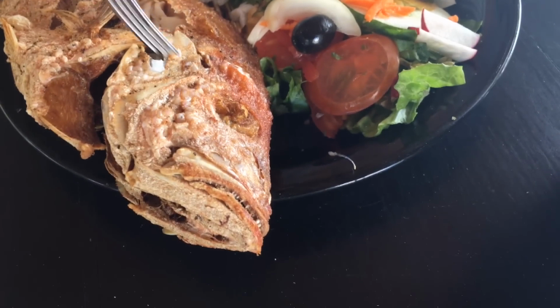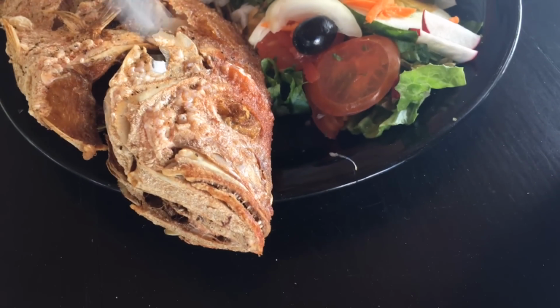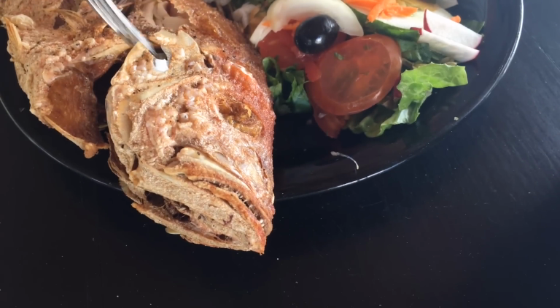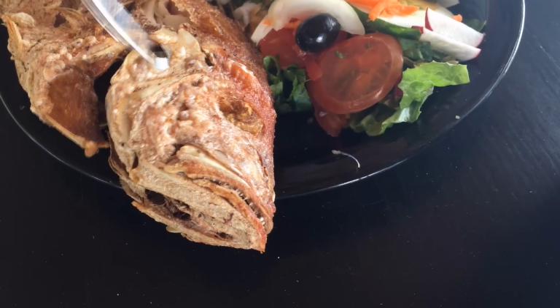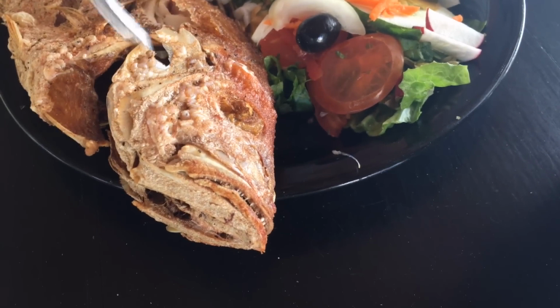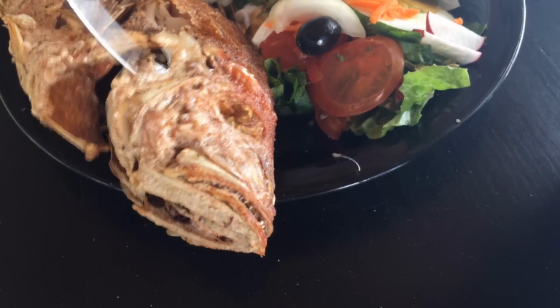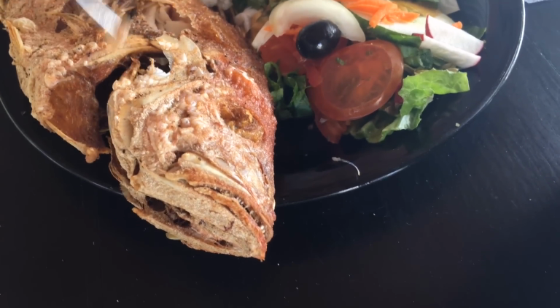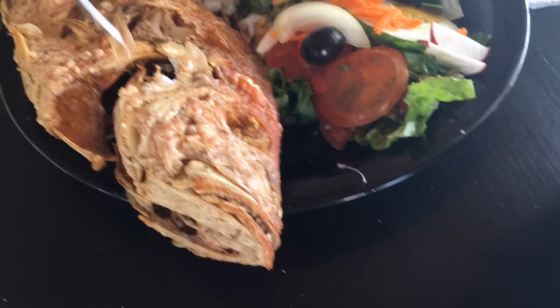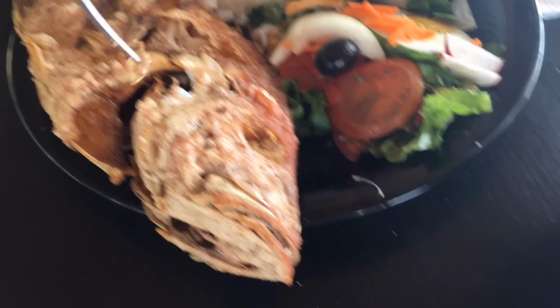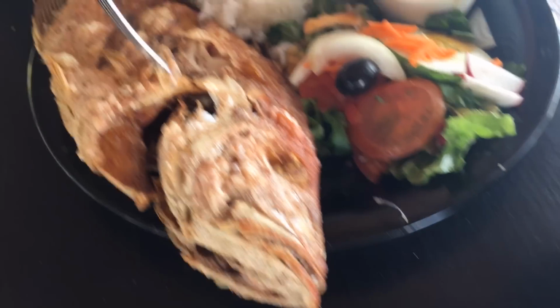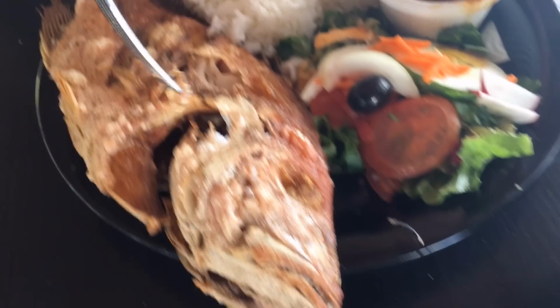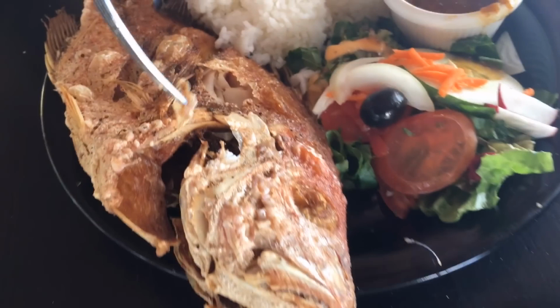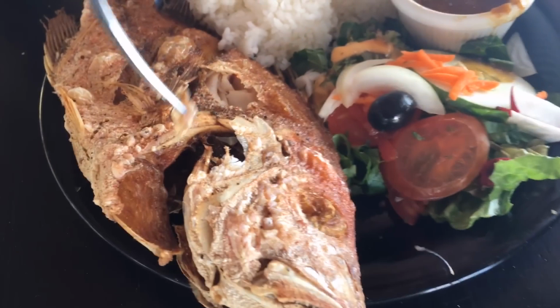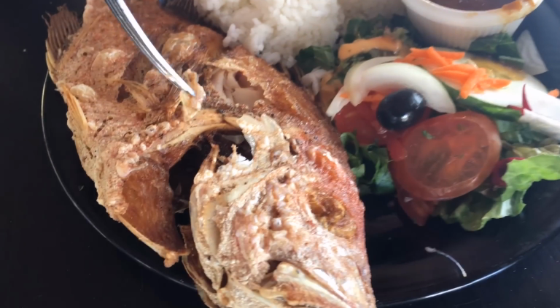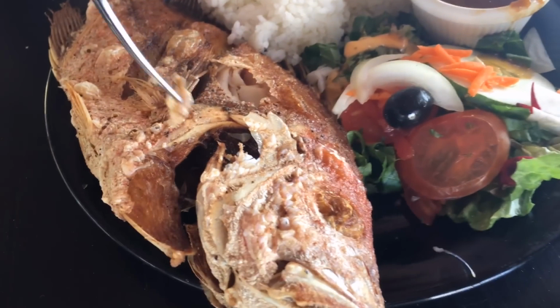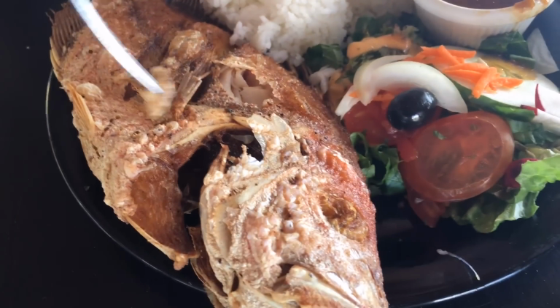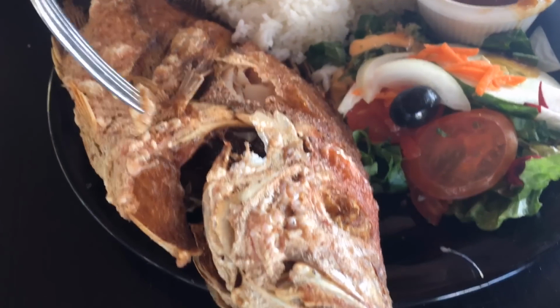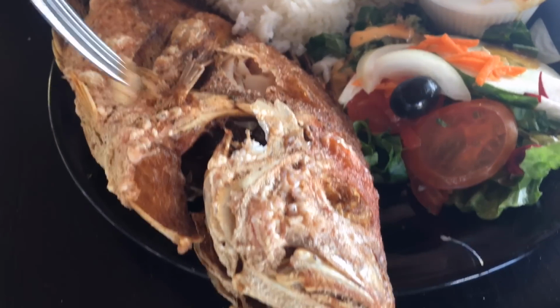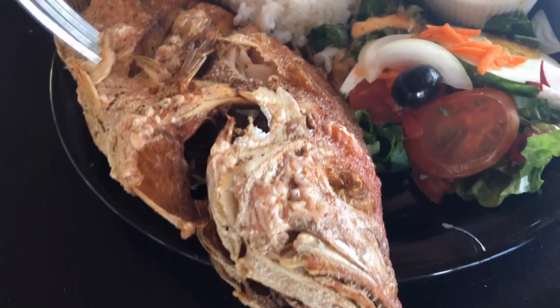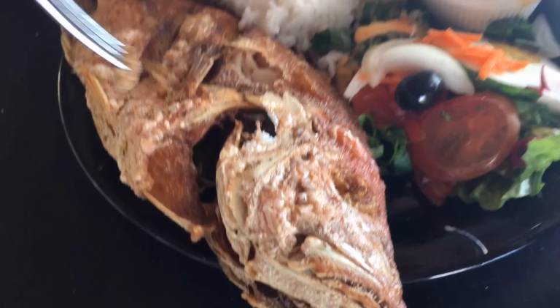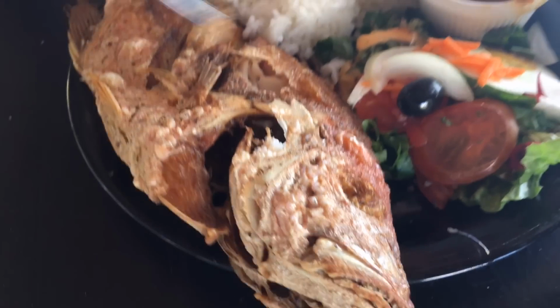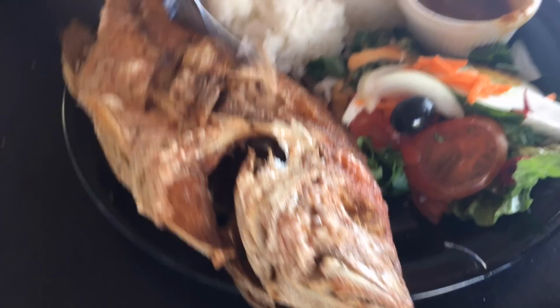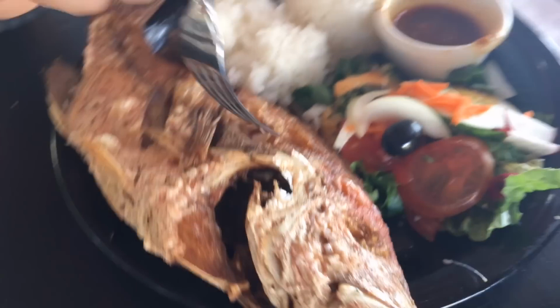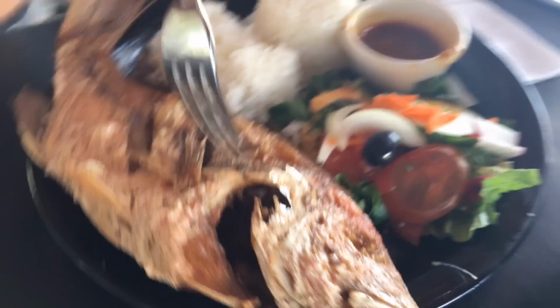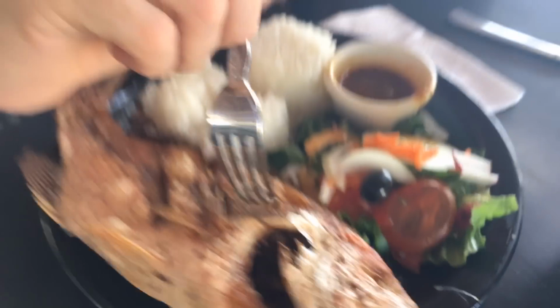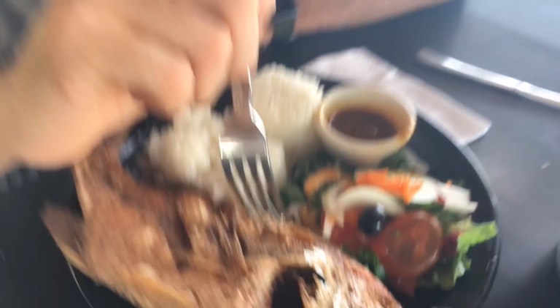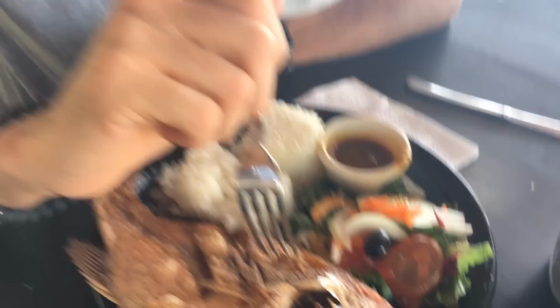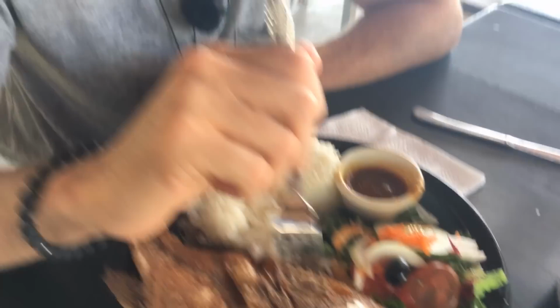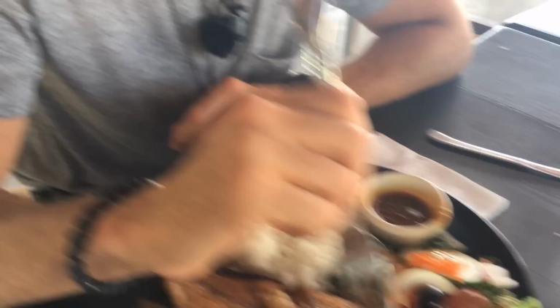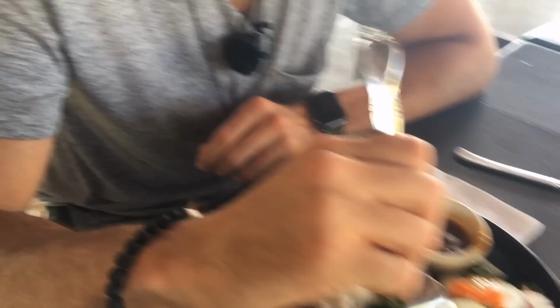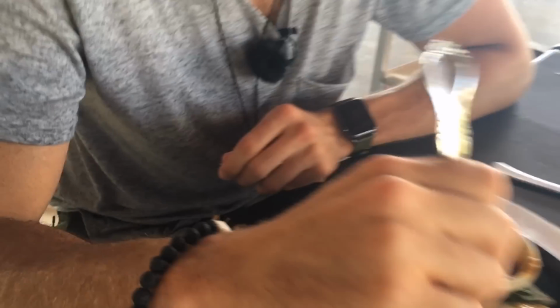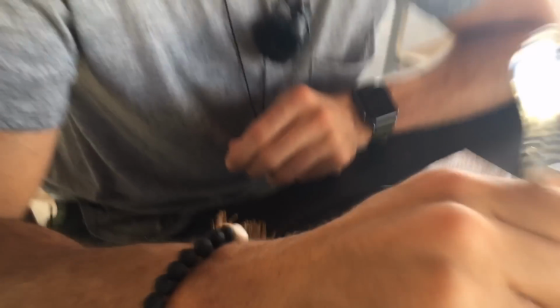You know what? I'm hungry, man. So hell with that fish.